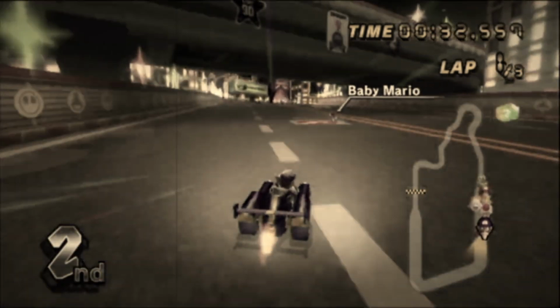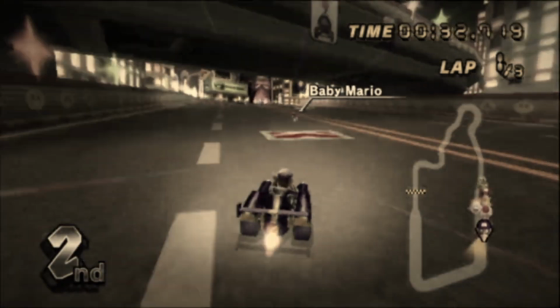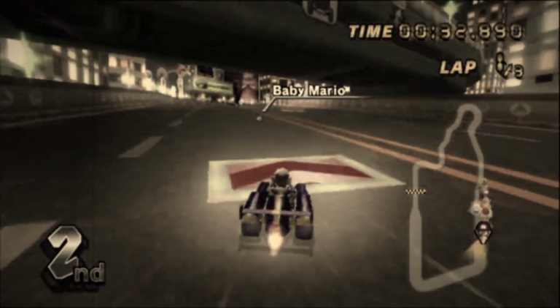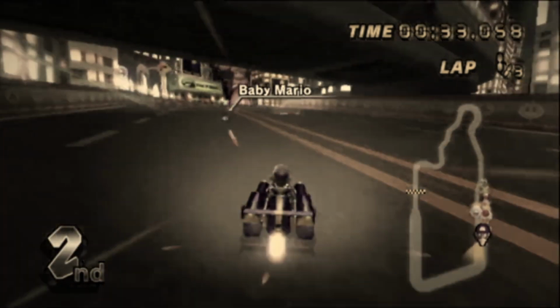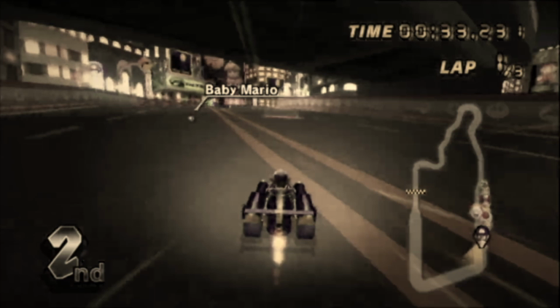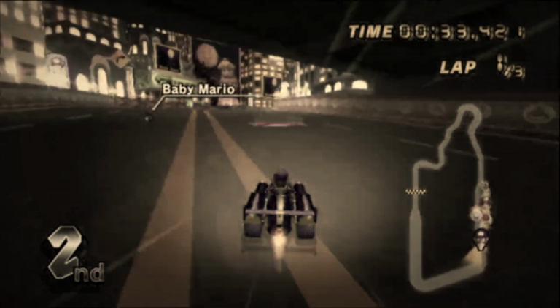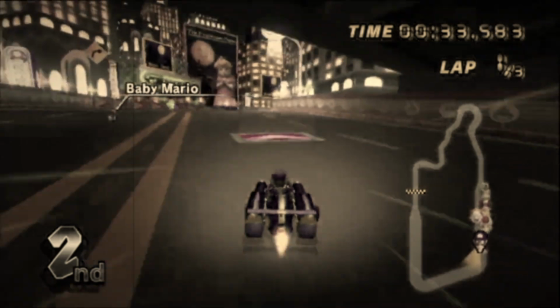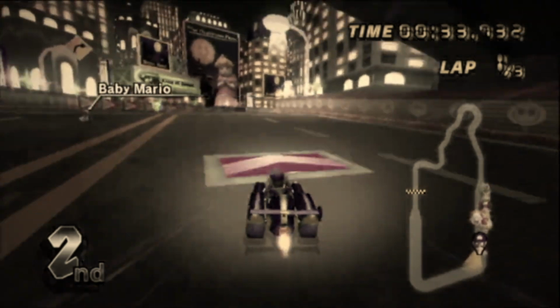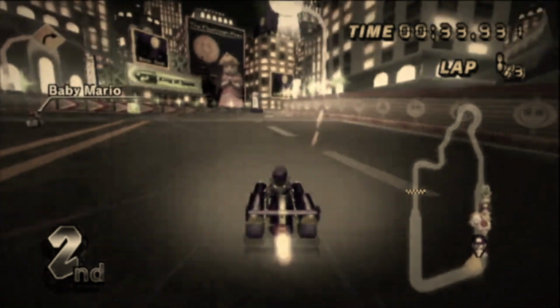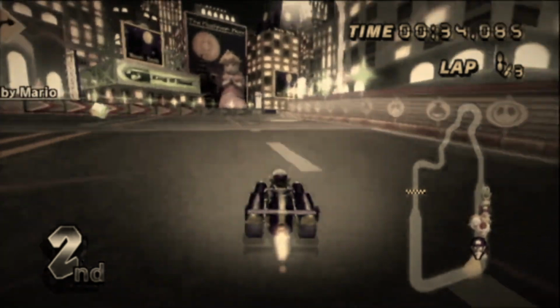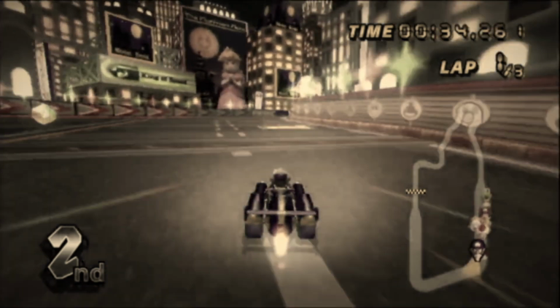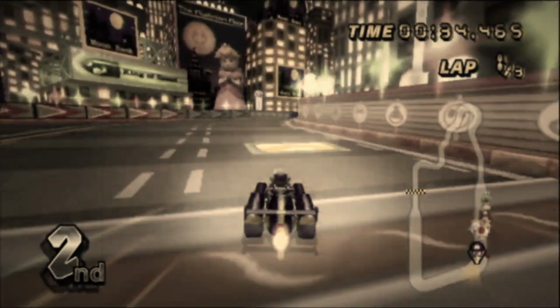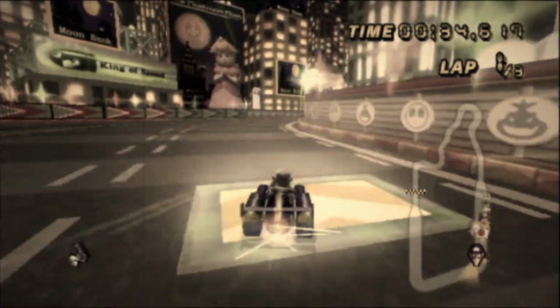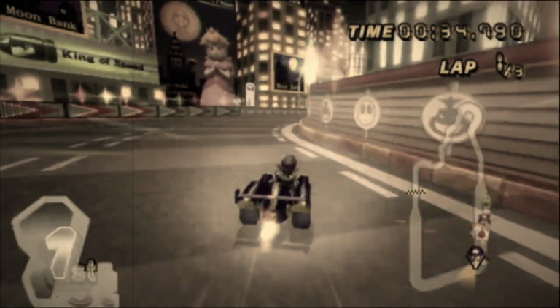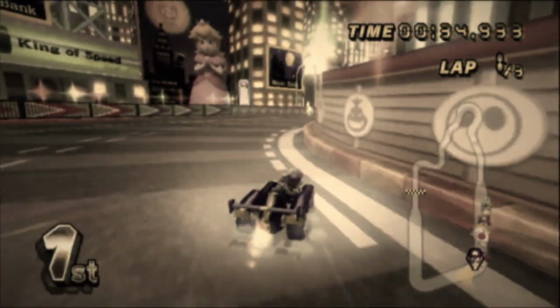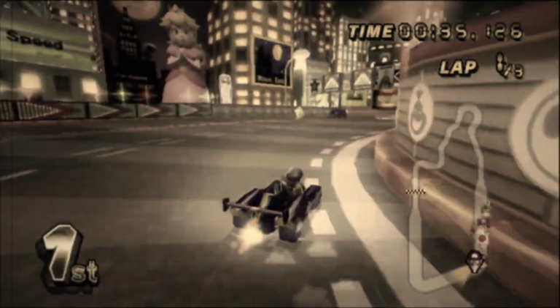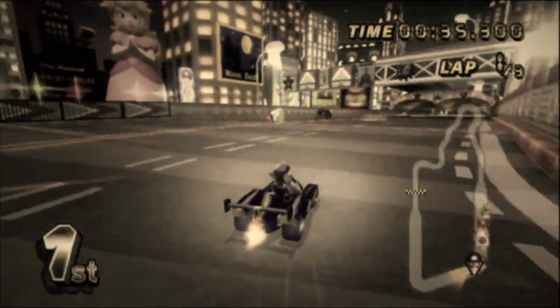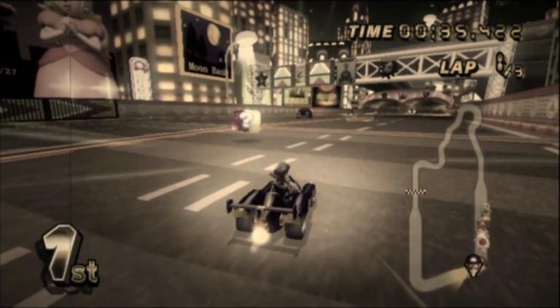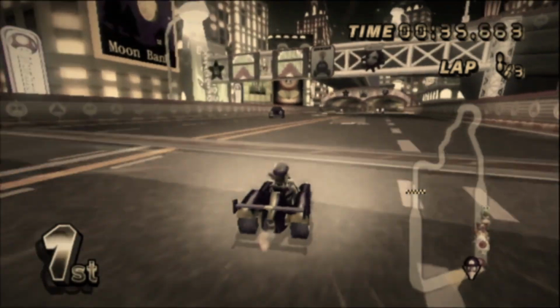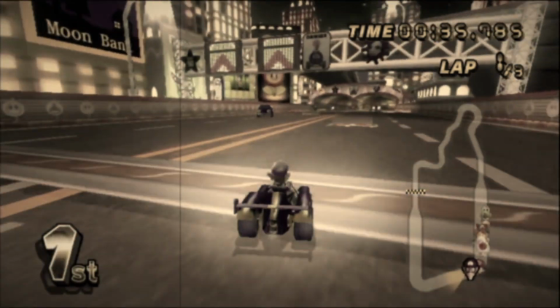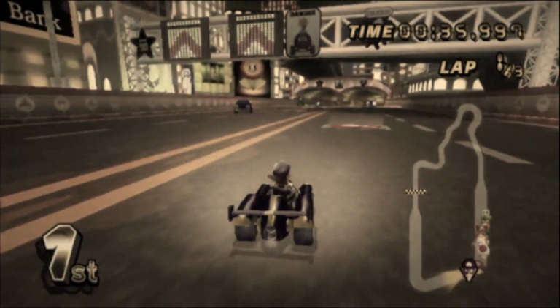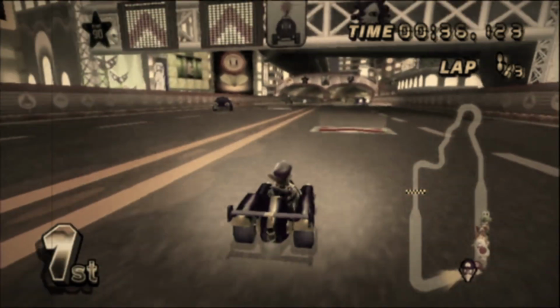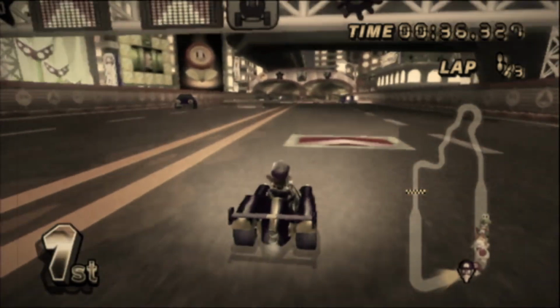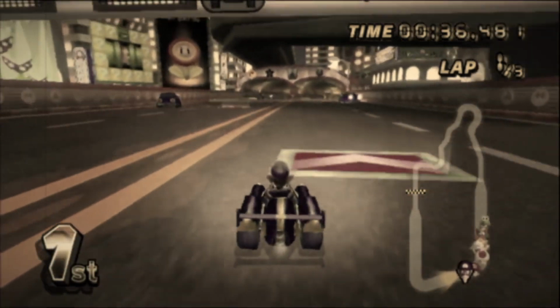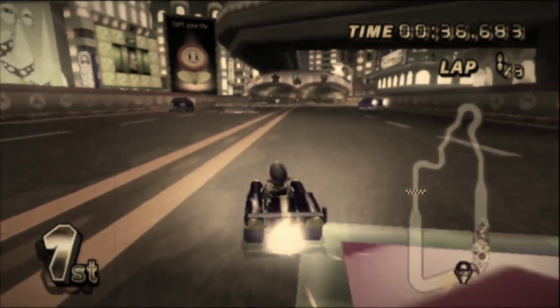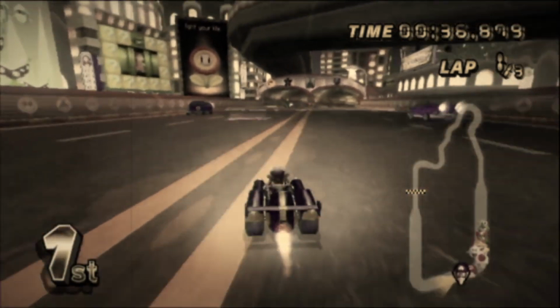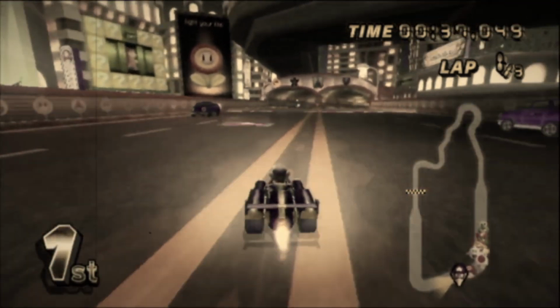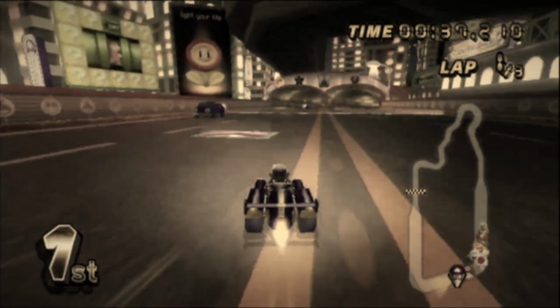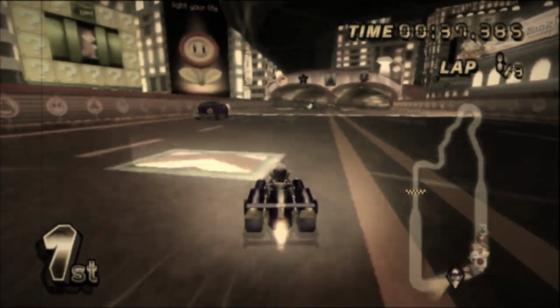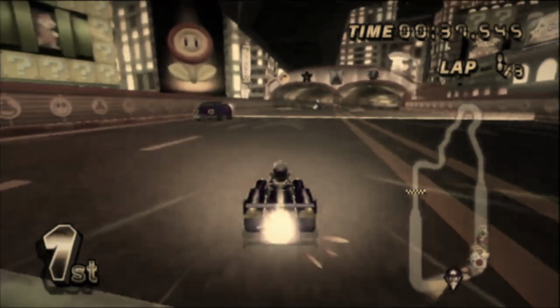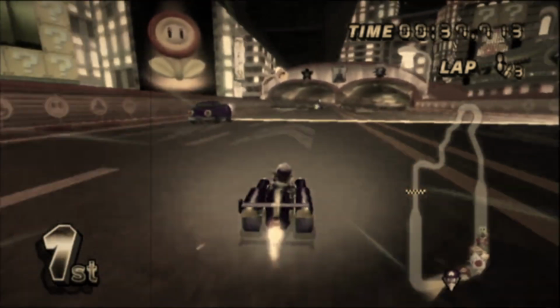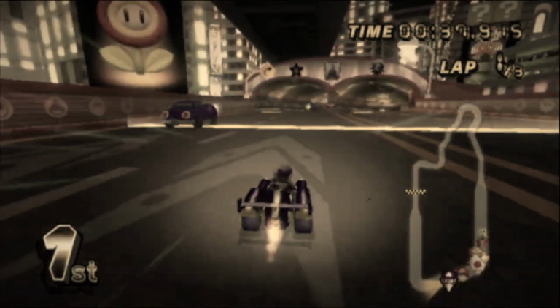The low airtime. Airtime is bad in Mario Kart Wii, so the less airtime the better, right?